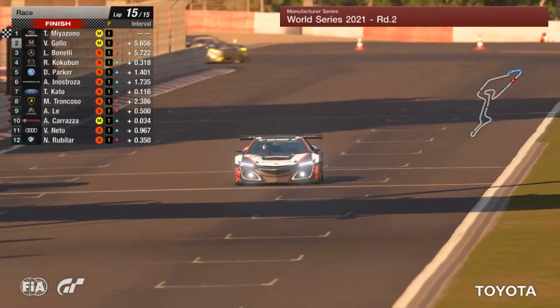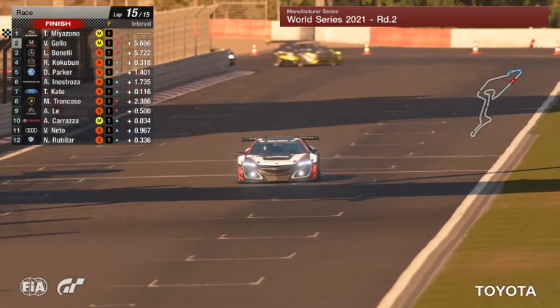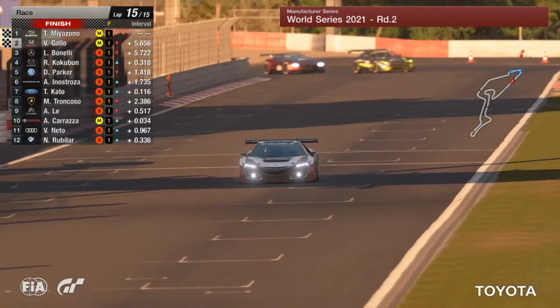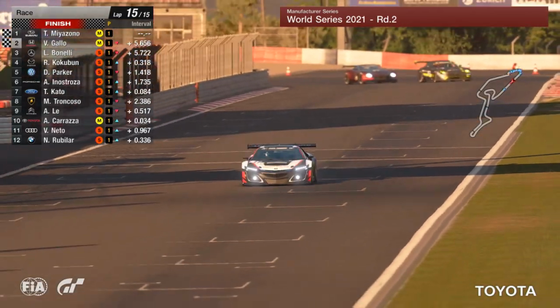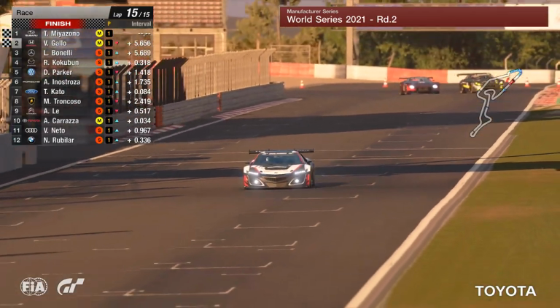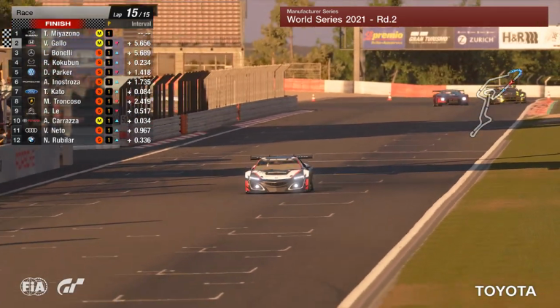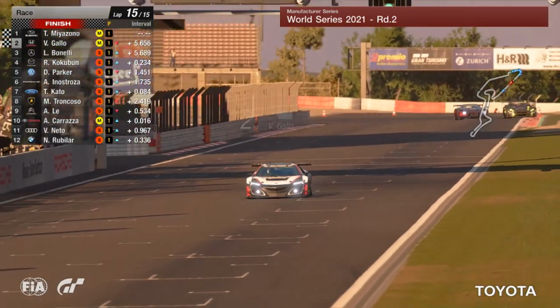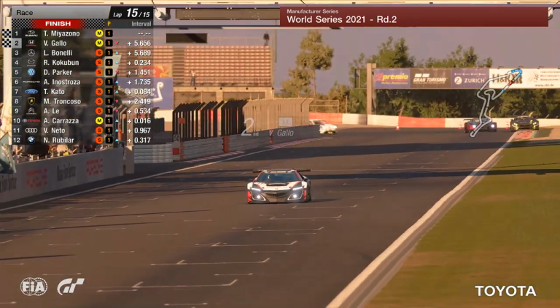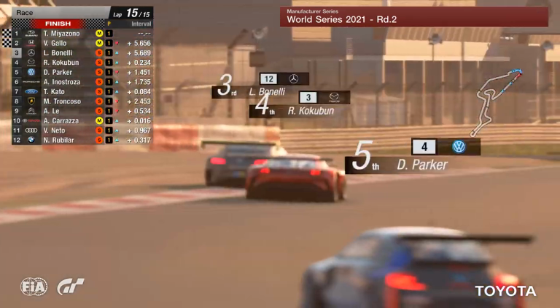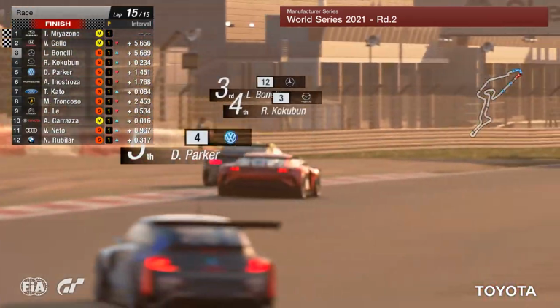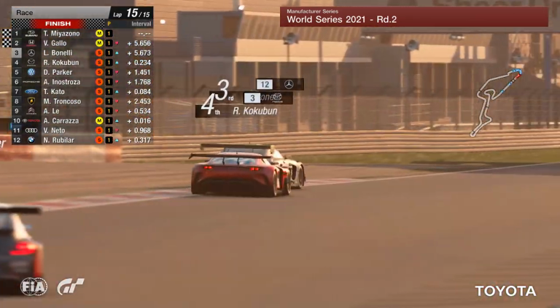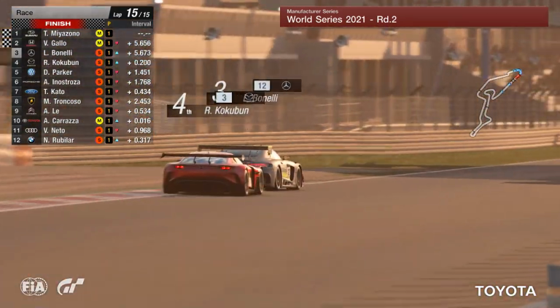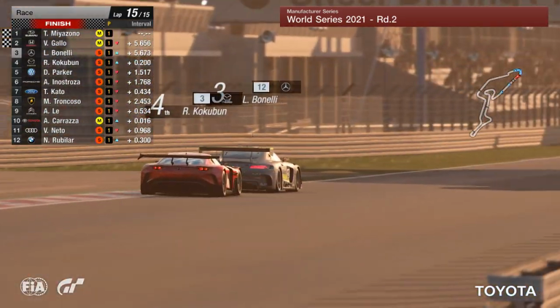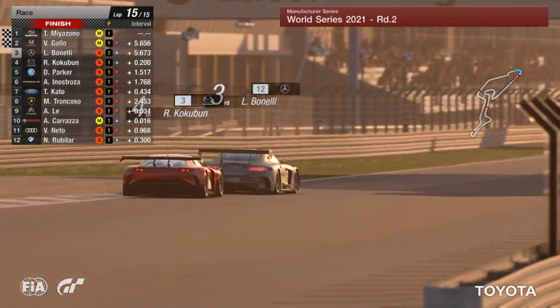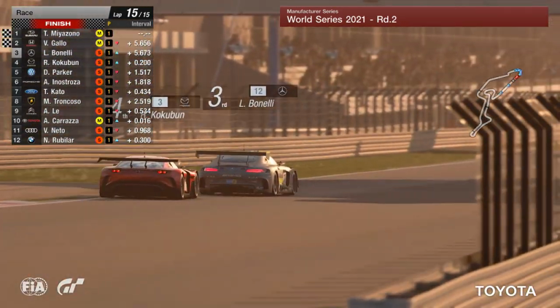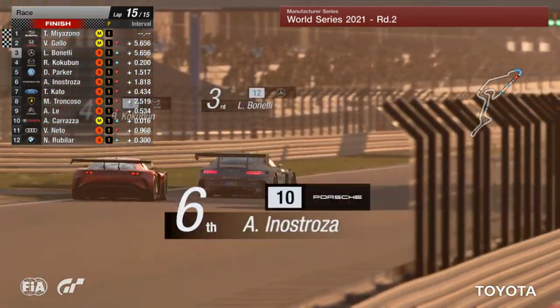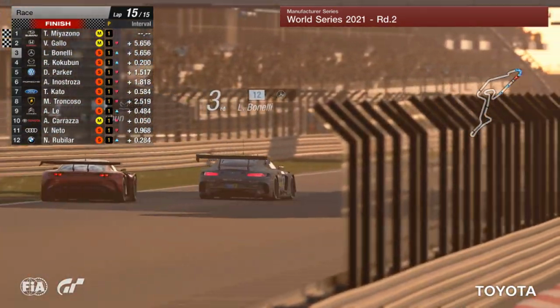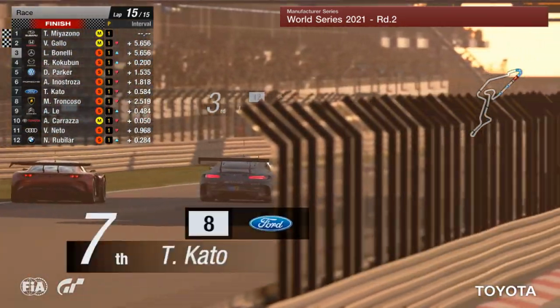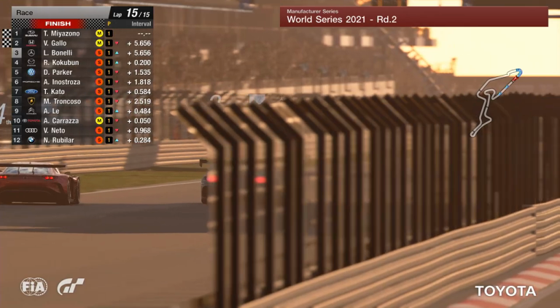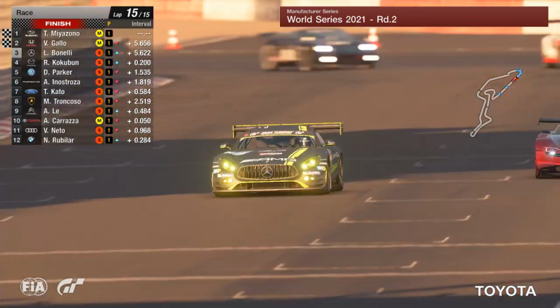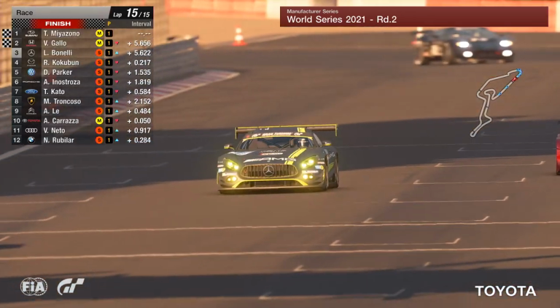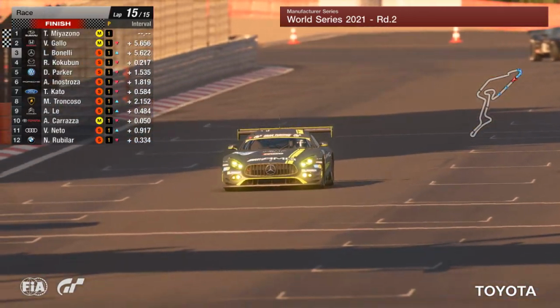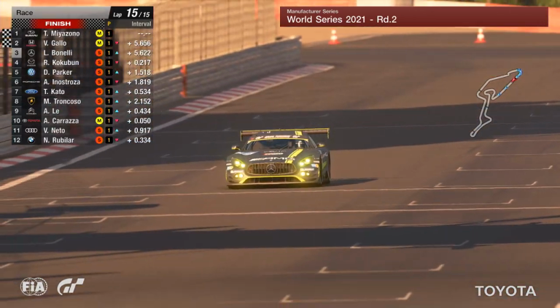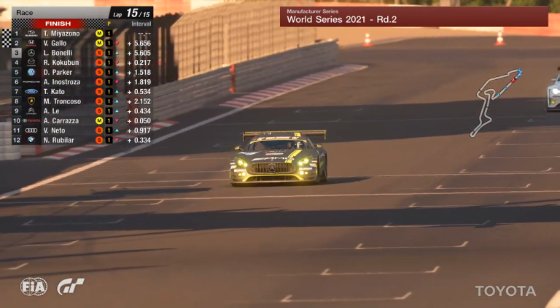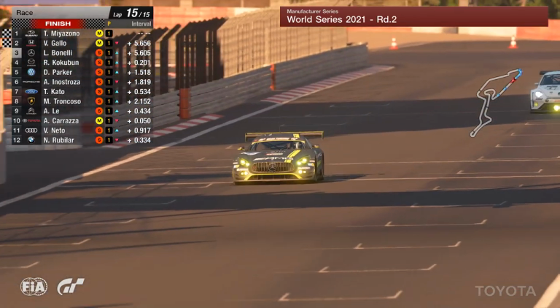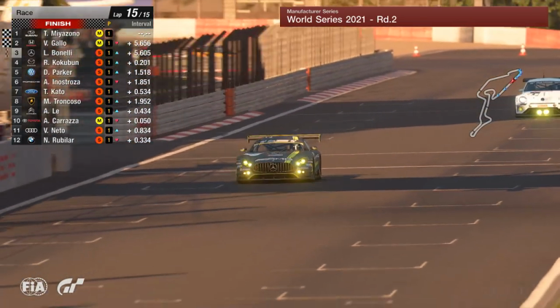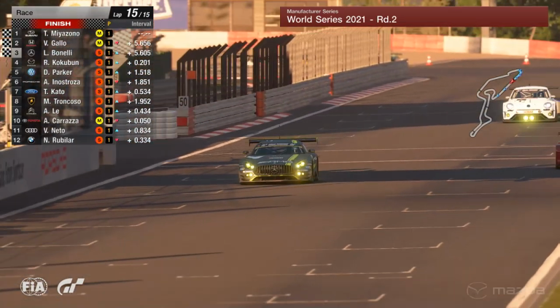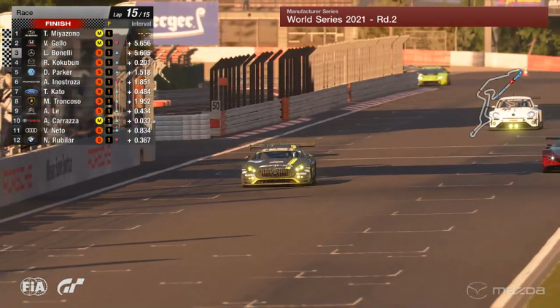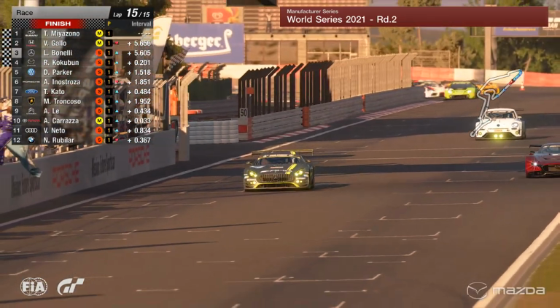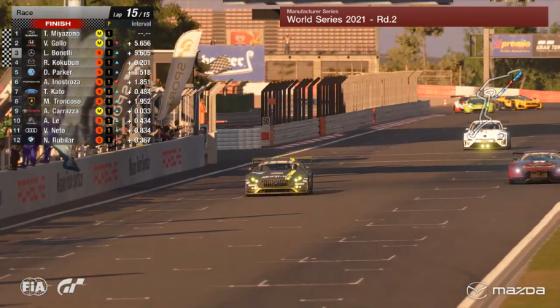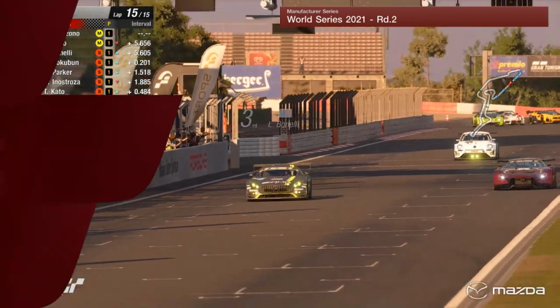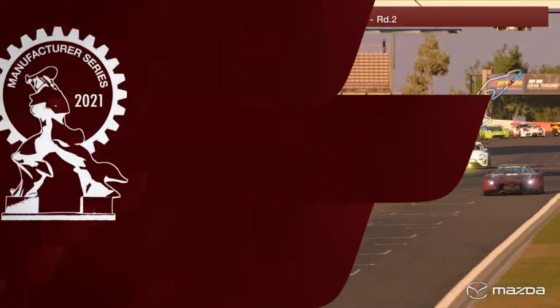Valerio Gallo for Honda comes home in second position. And Lucas Bonelli, by the skin of his teeth, is just going to hold on to third place.